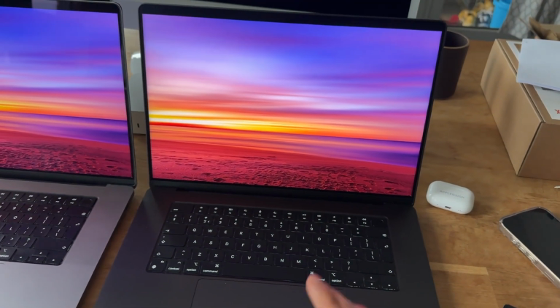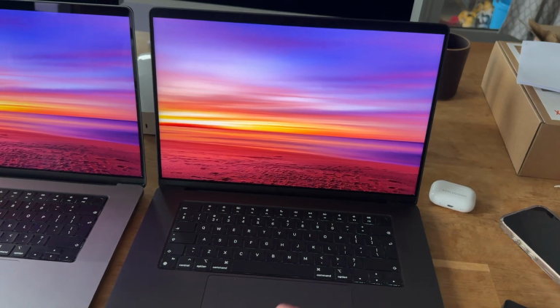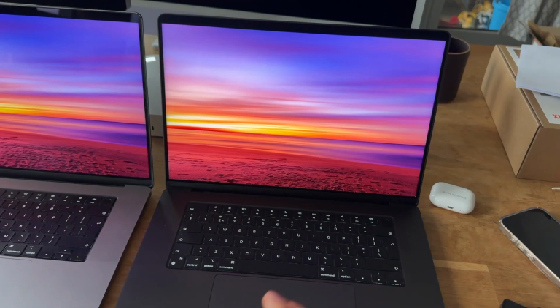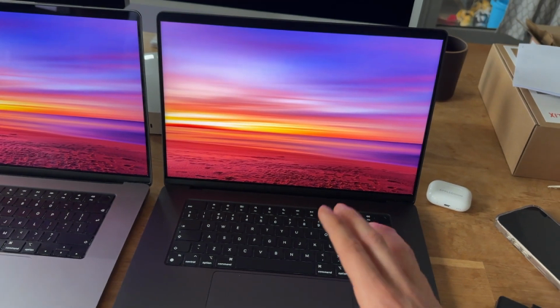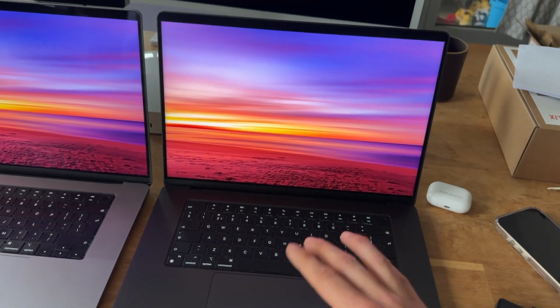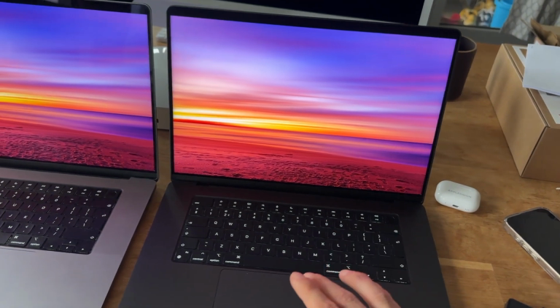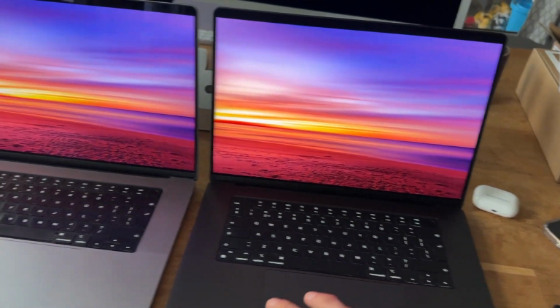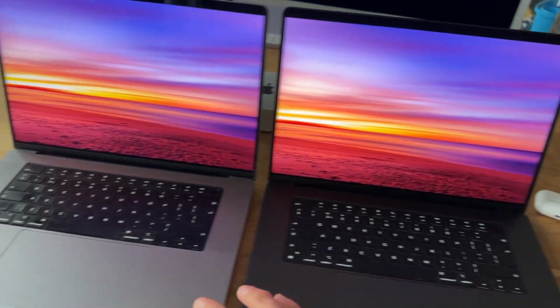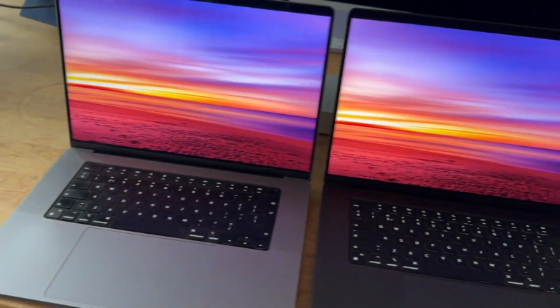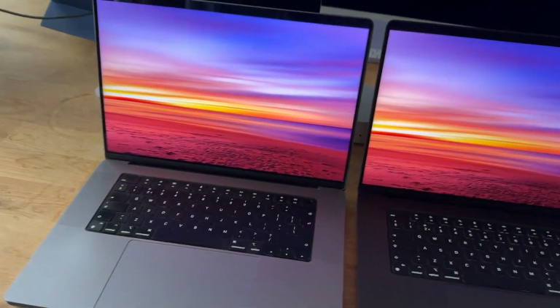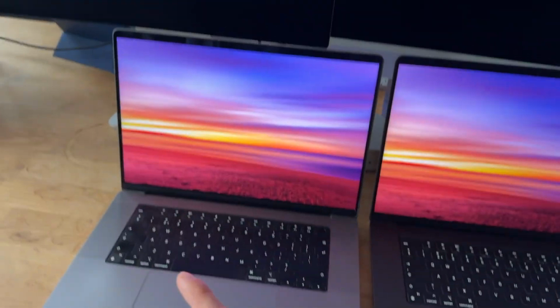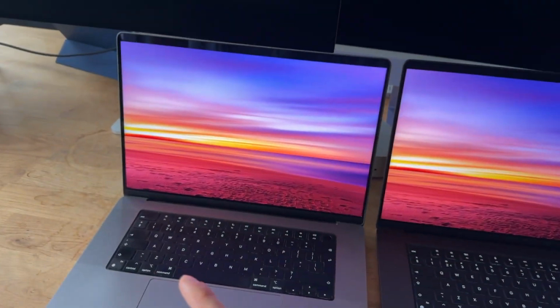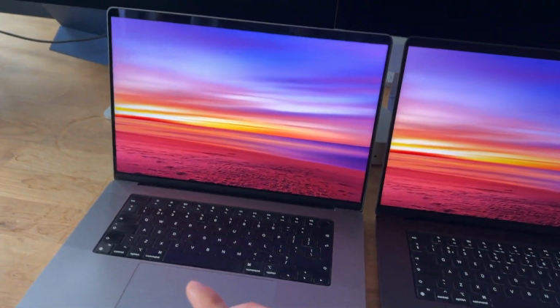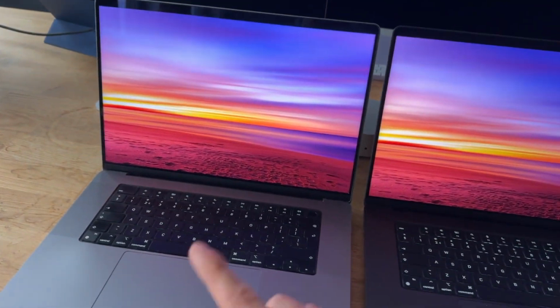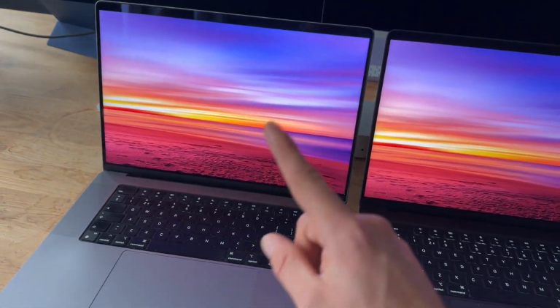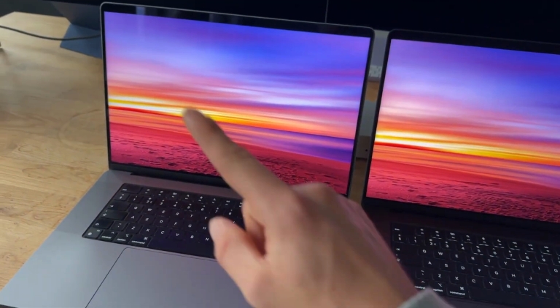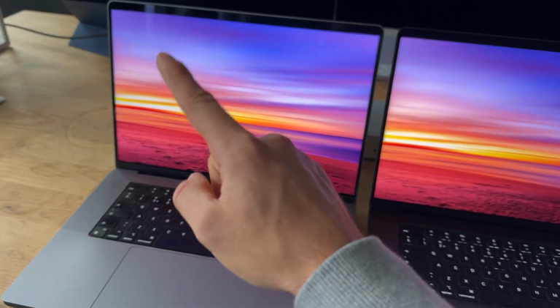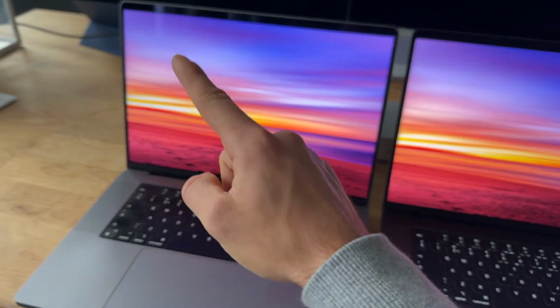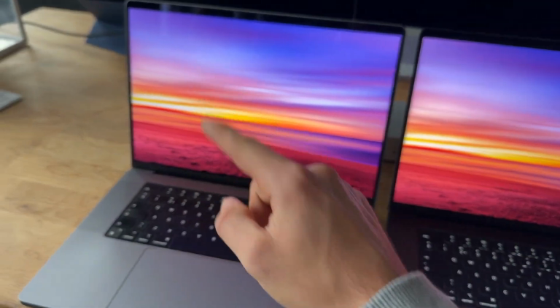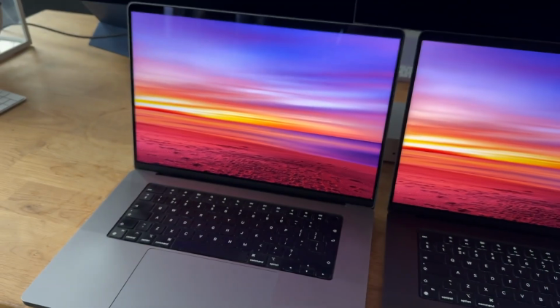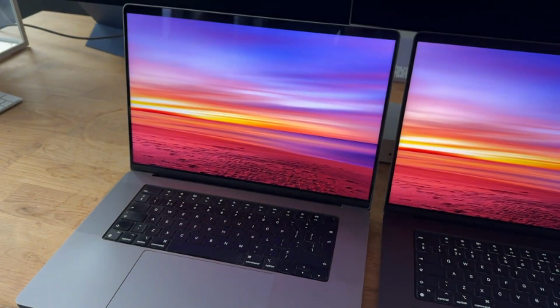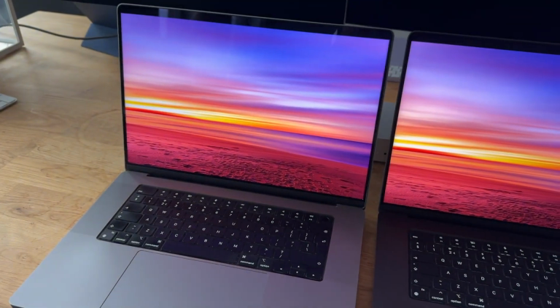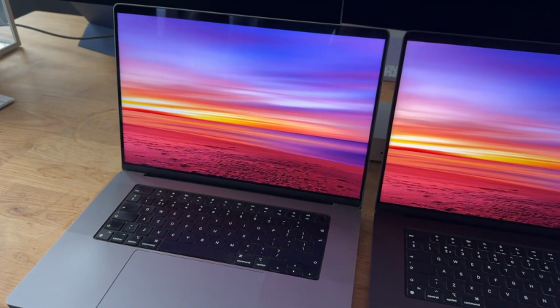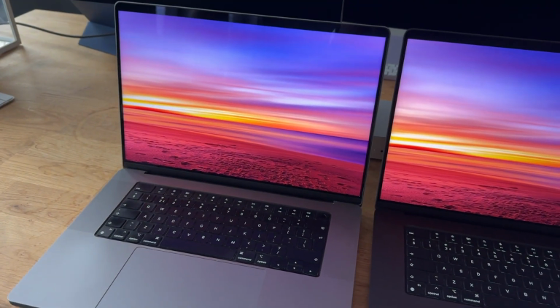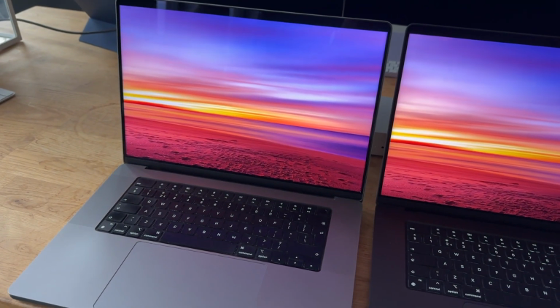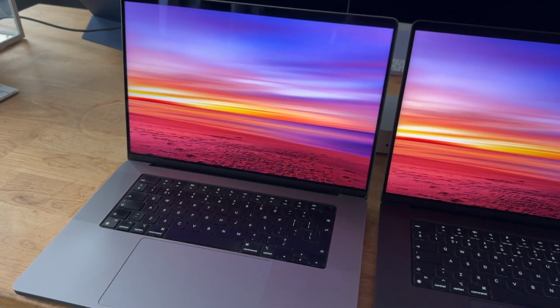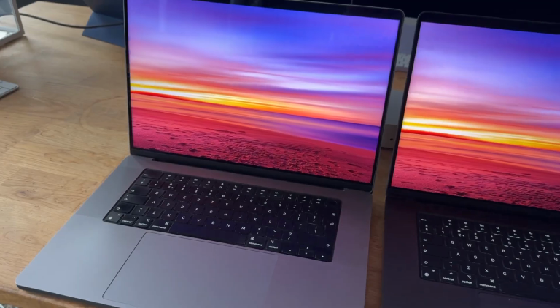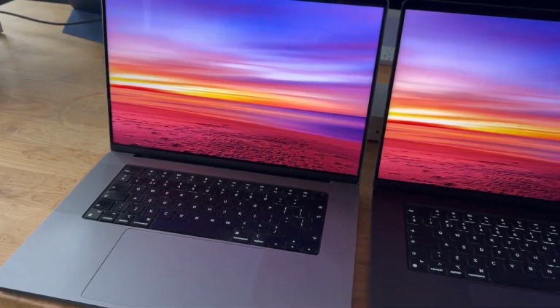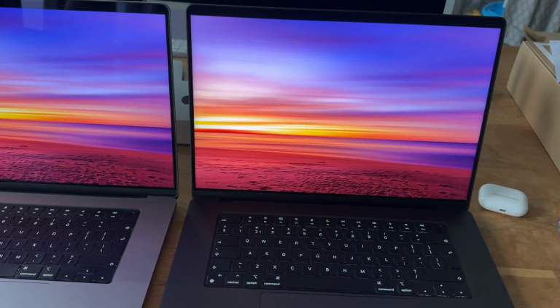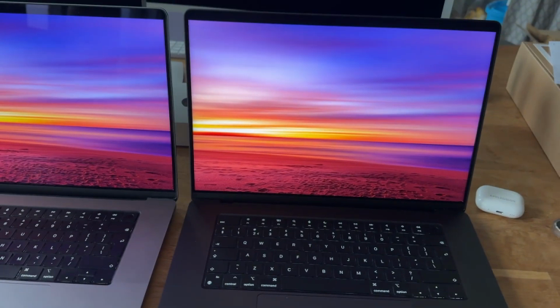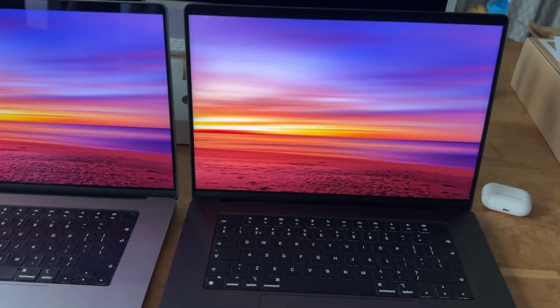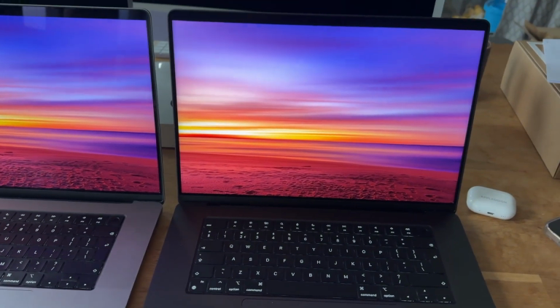With a brighter wallpaper, you can see actually no reflection on the nanotexture display, and here on the glossy display you can see a little bit of reflection.